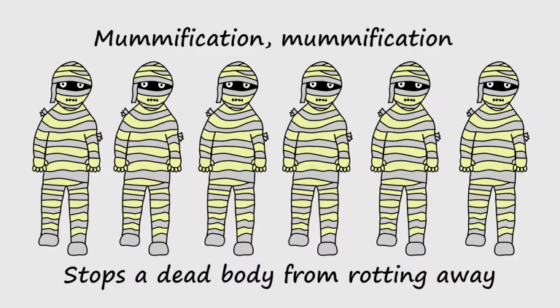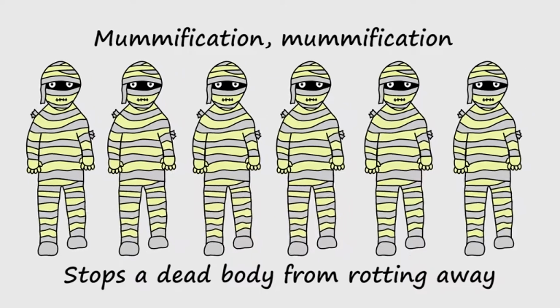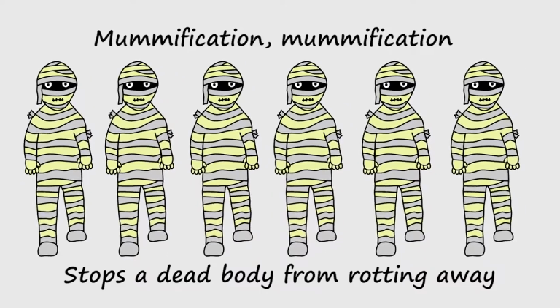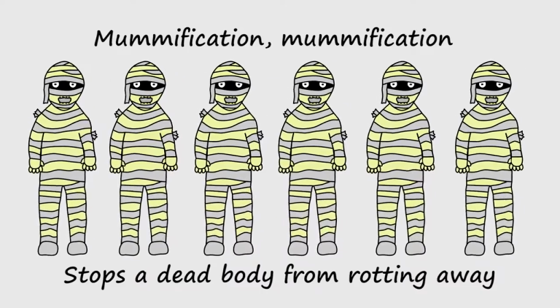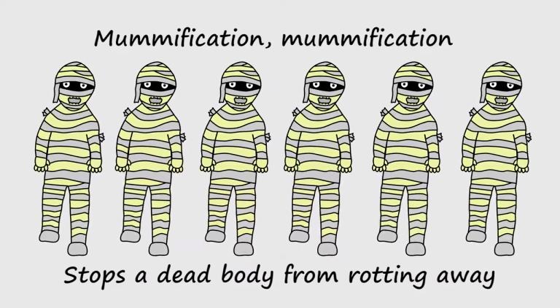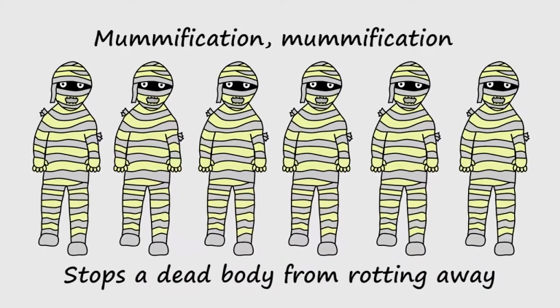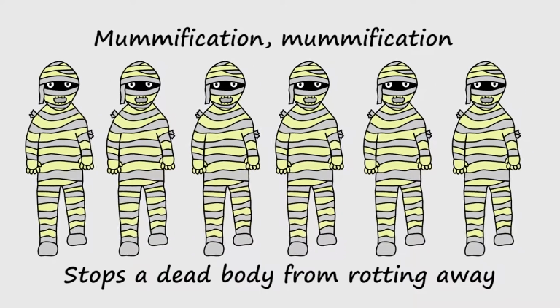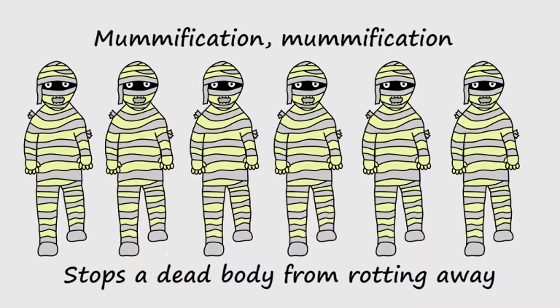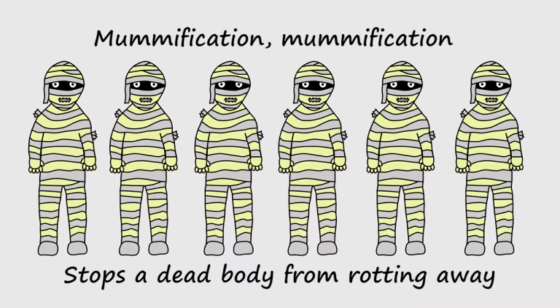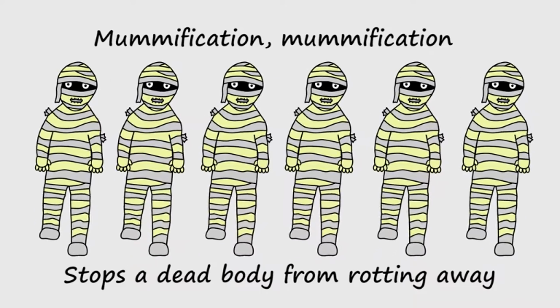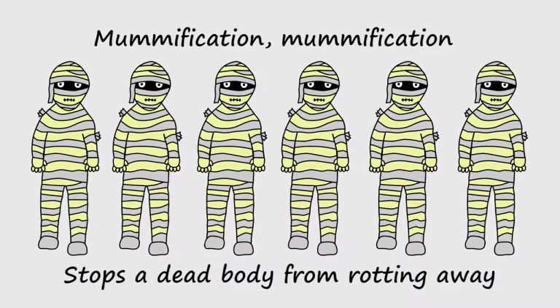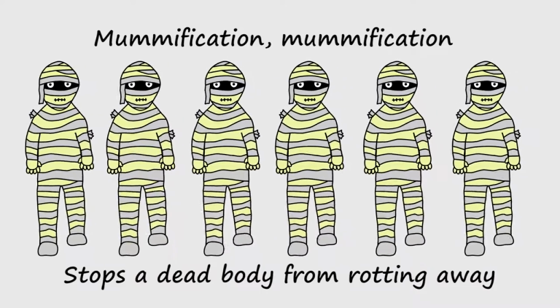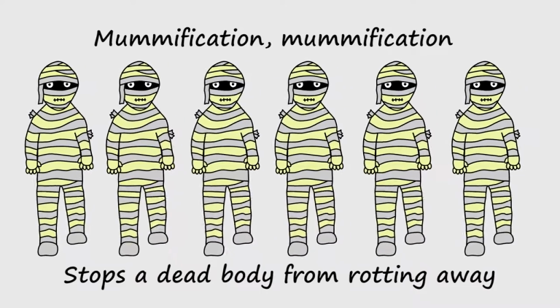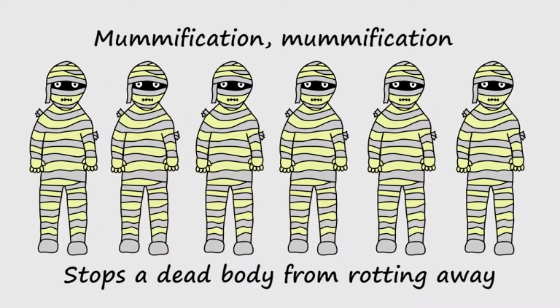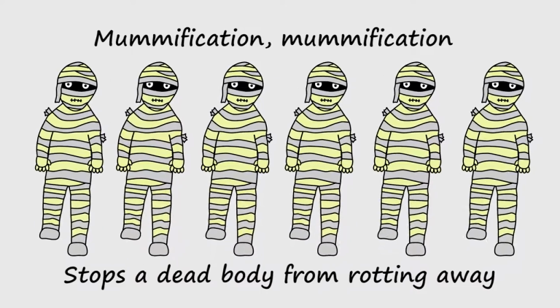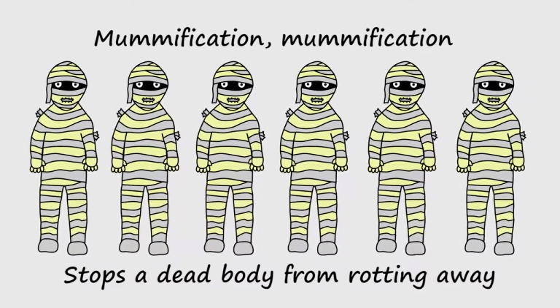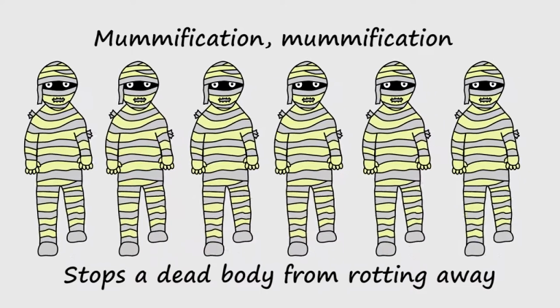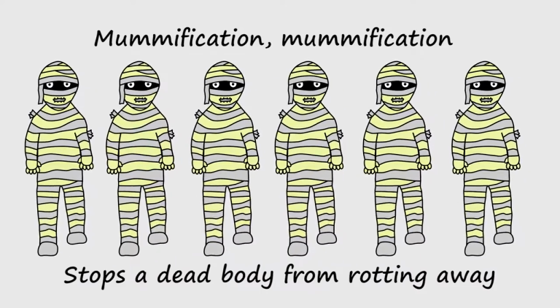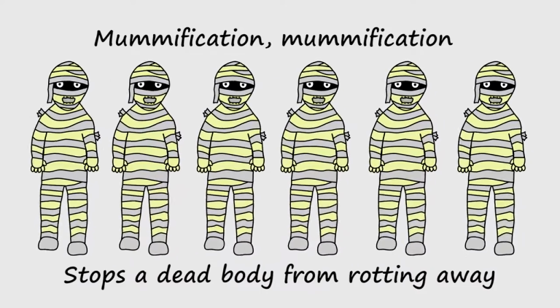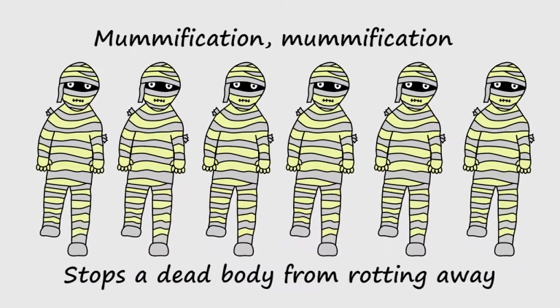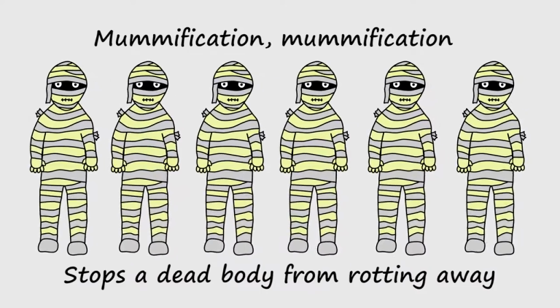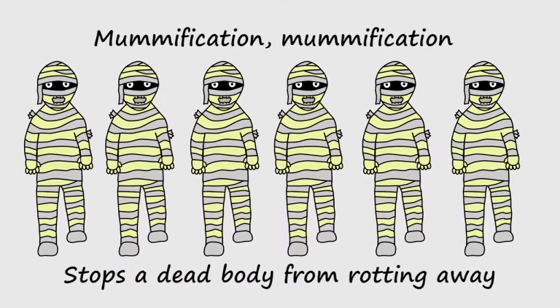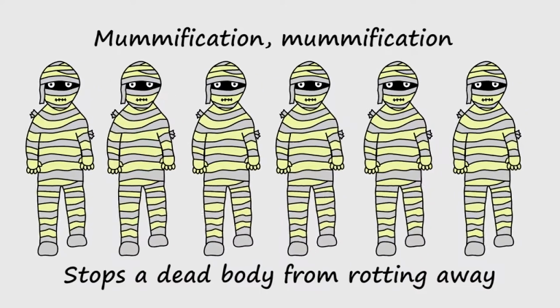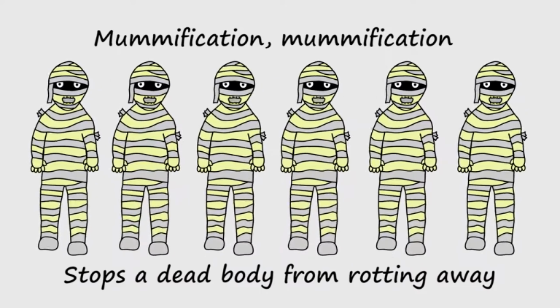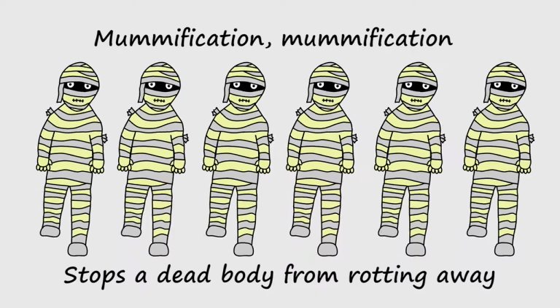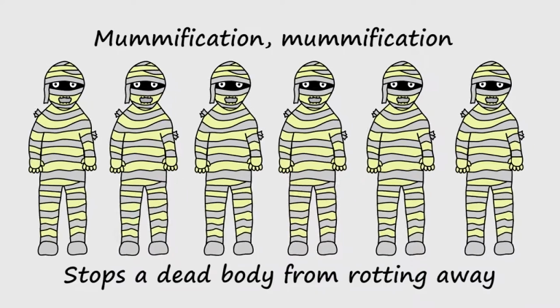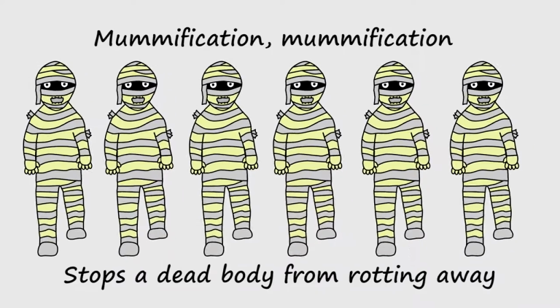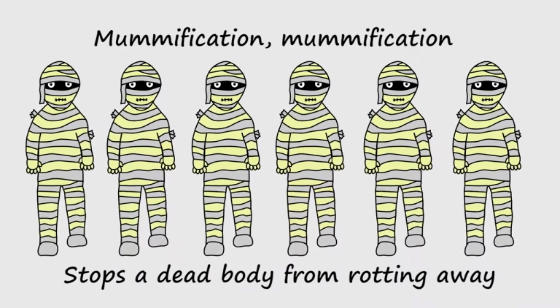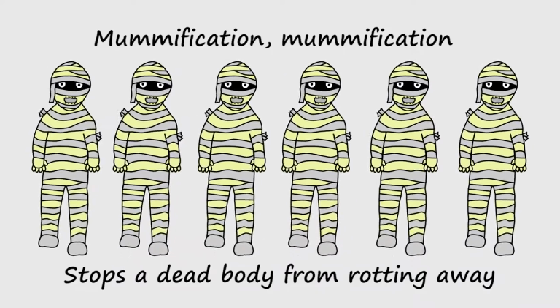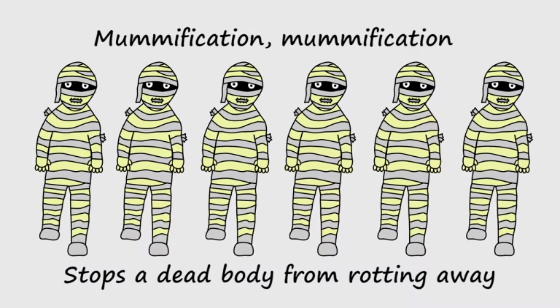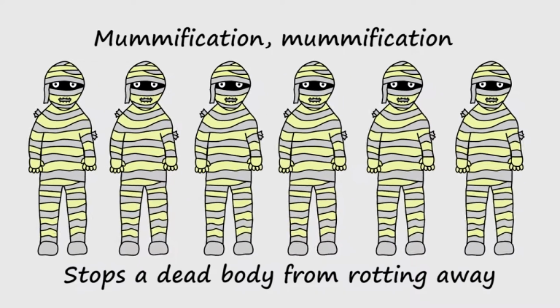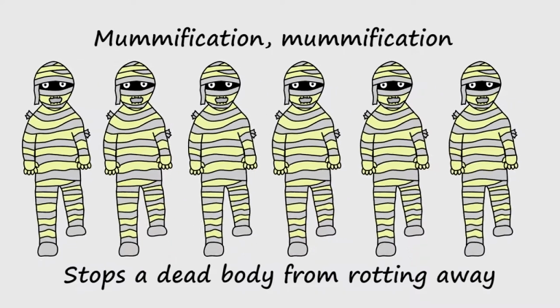Mummification, mummification, stops the dead body from rotting away.